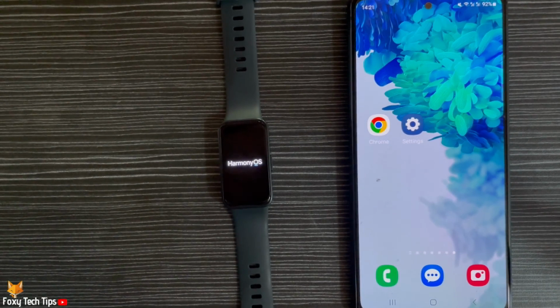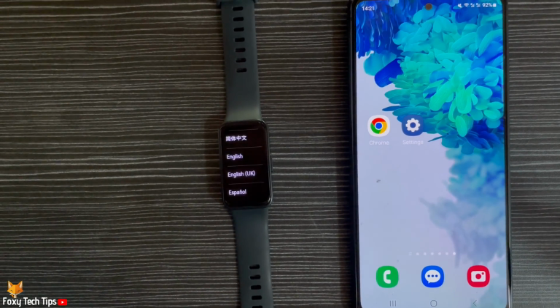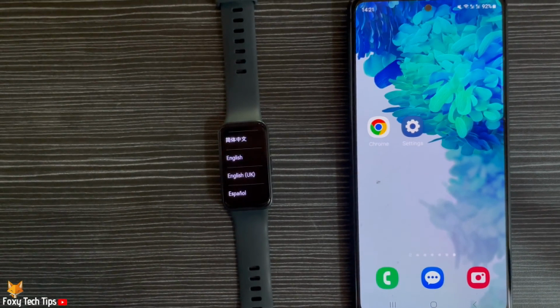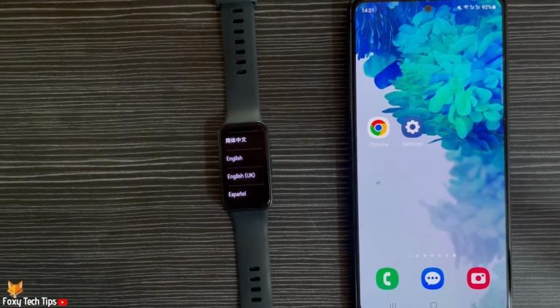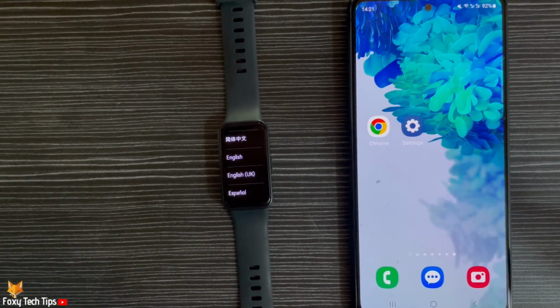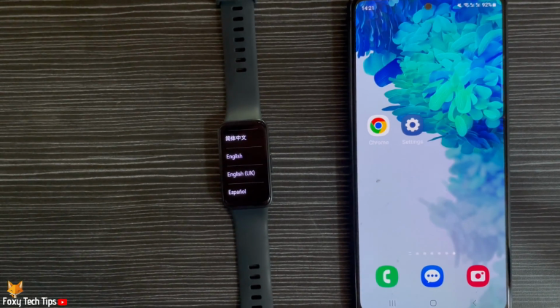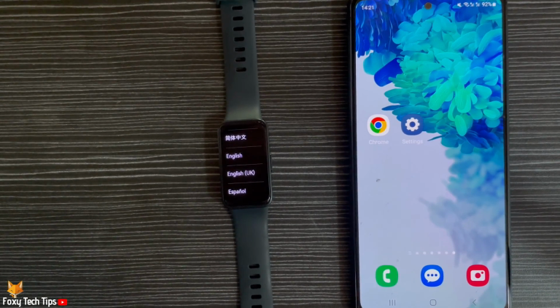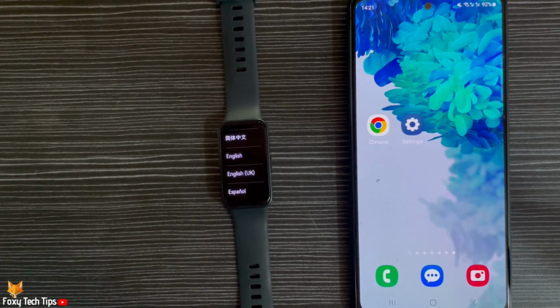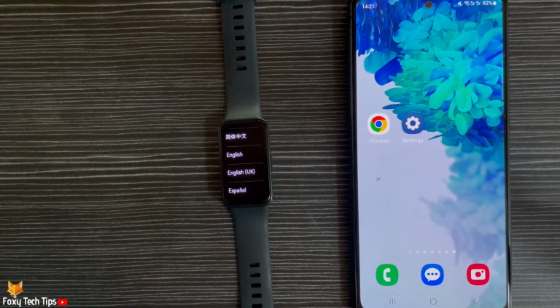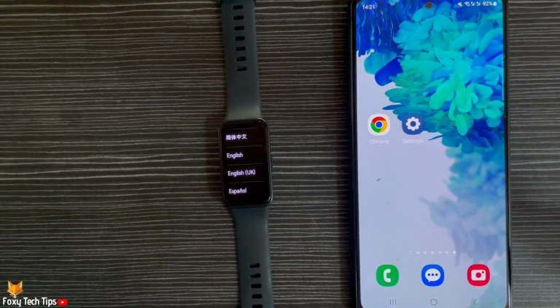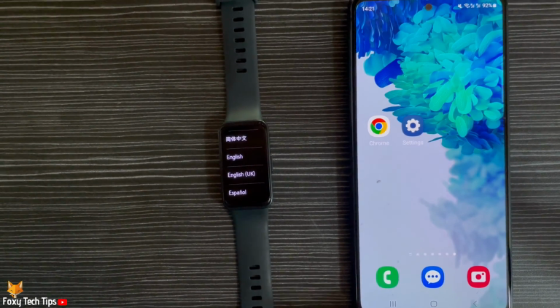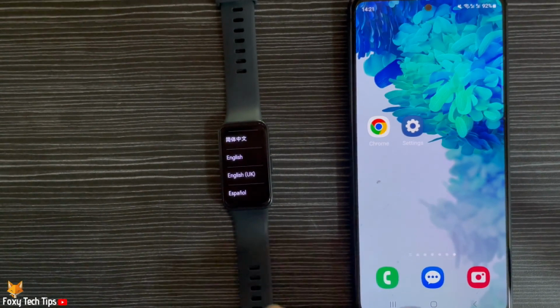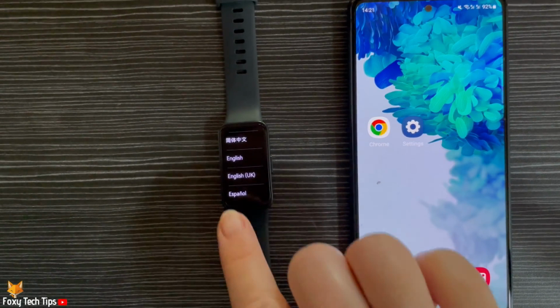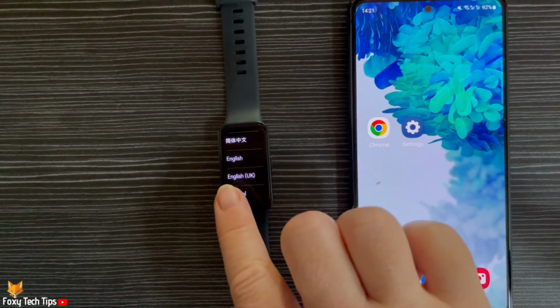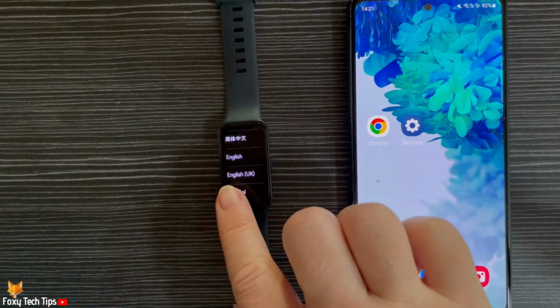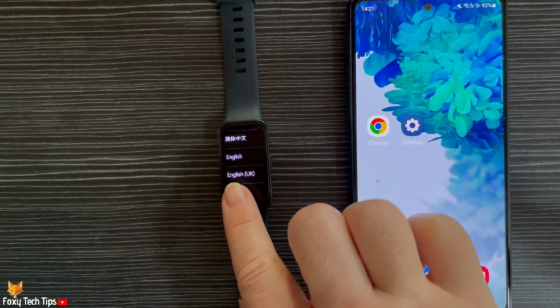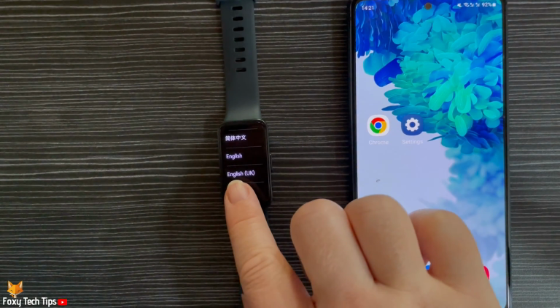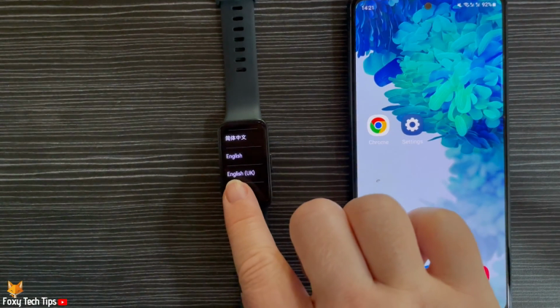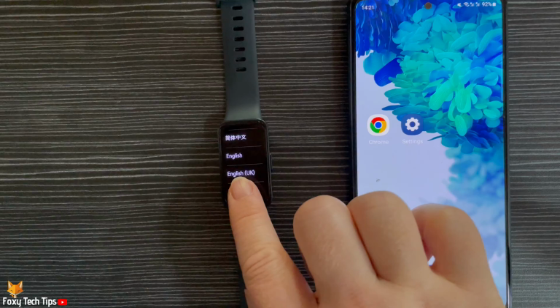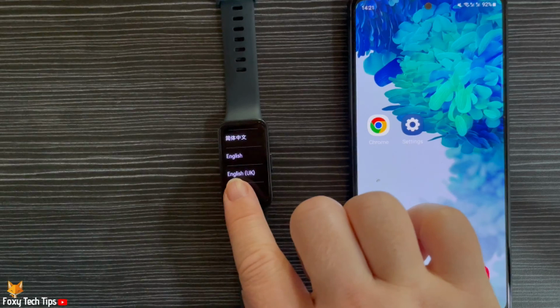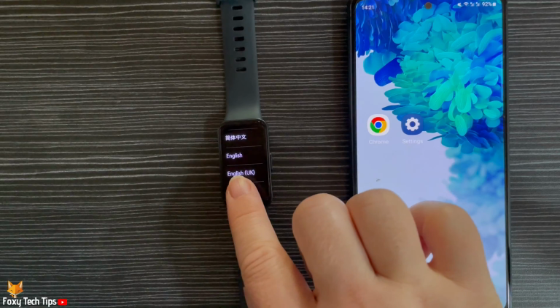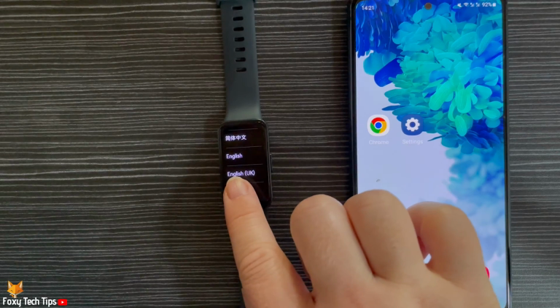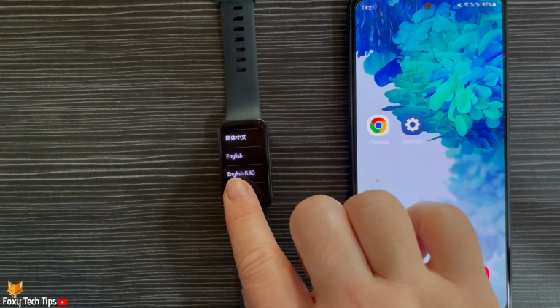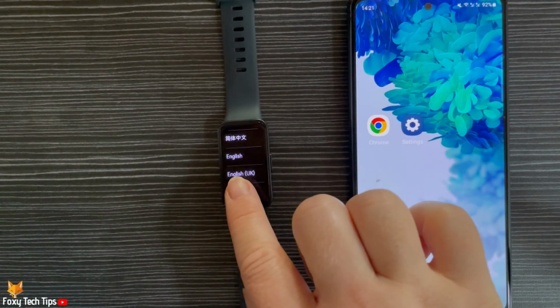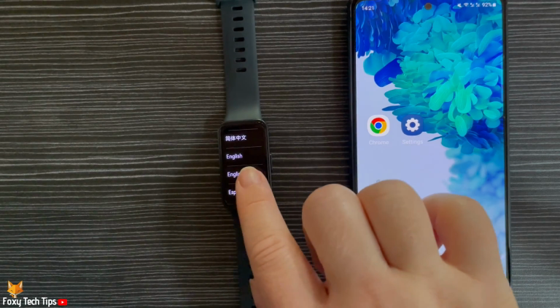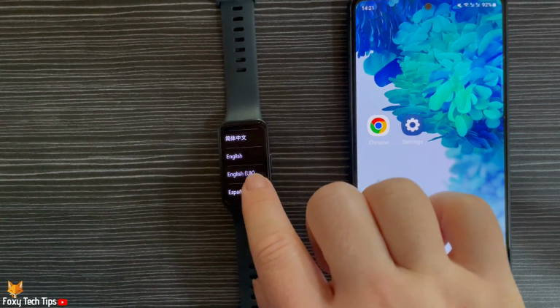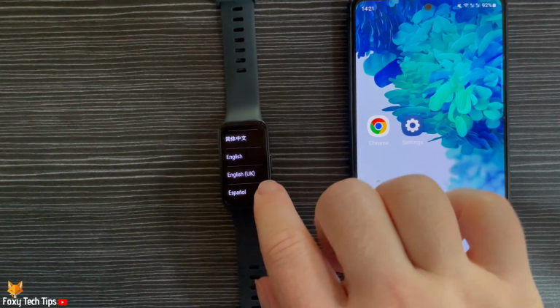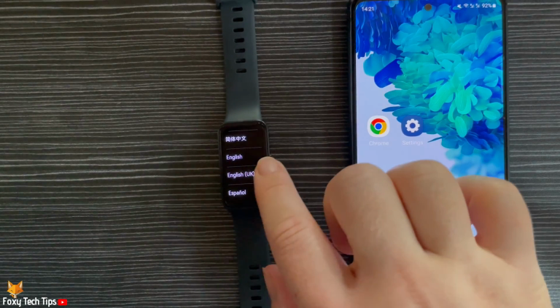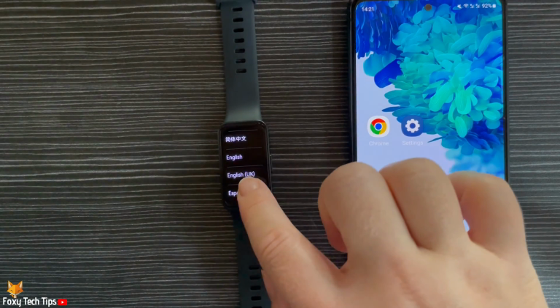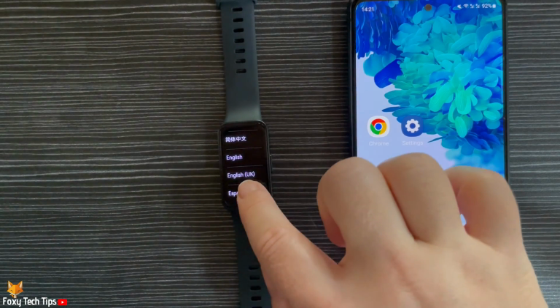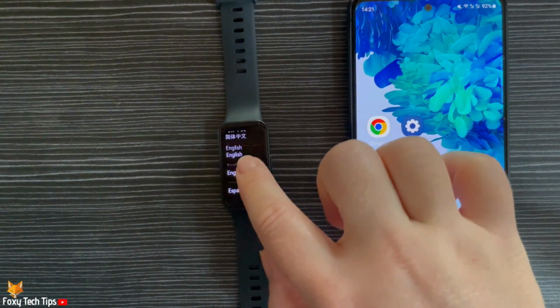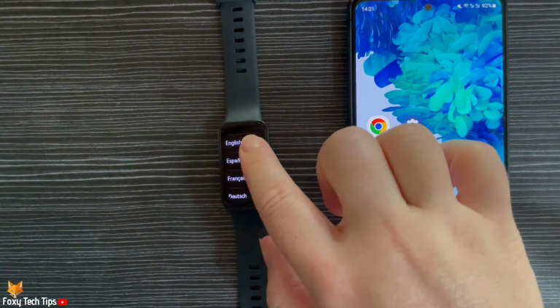When the languages appear on the screen, tap to choose the language that you would like your watch to be in.